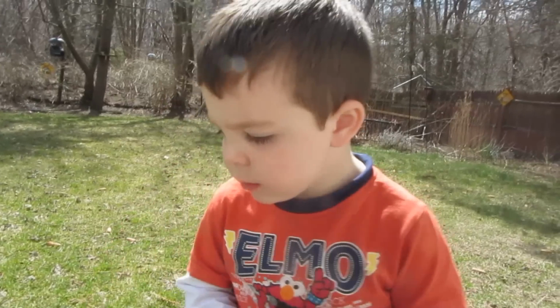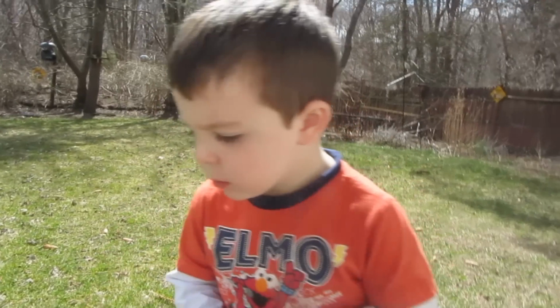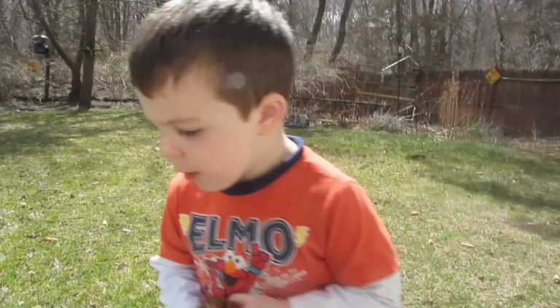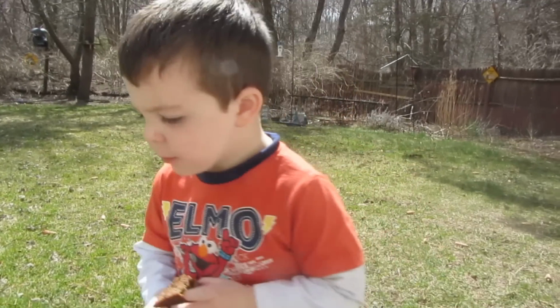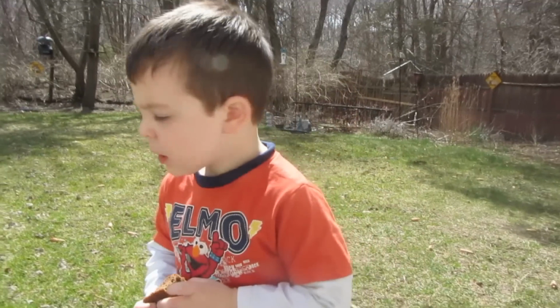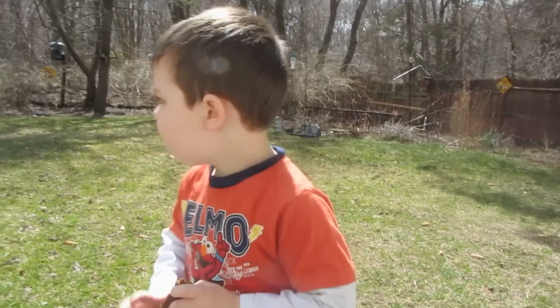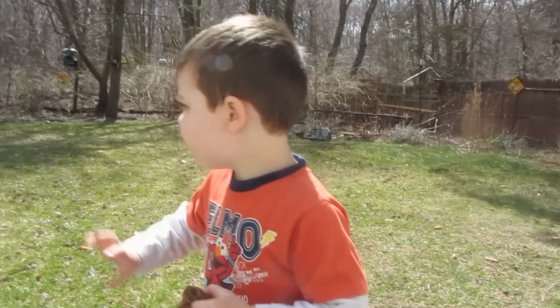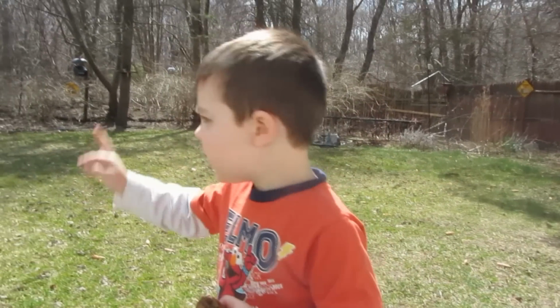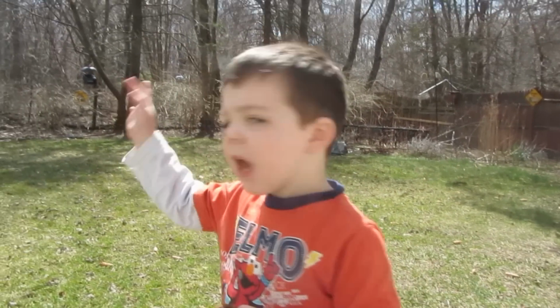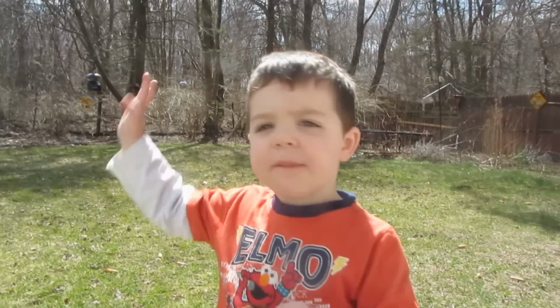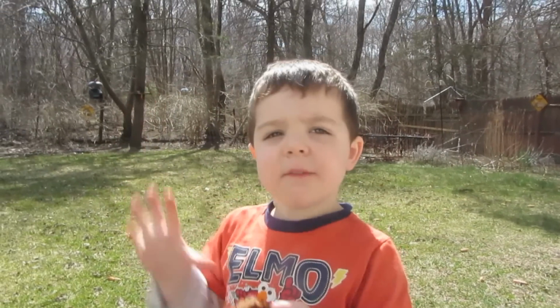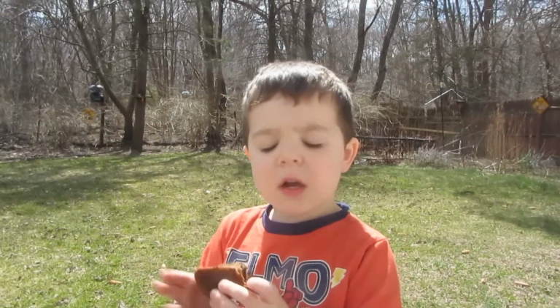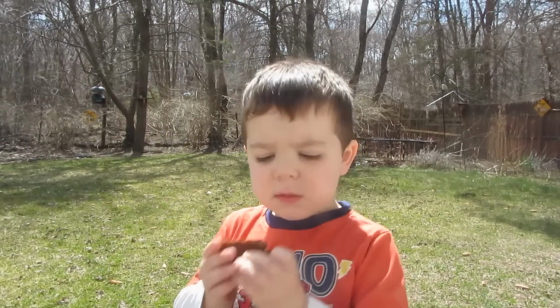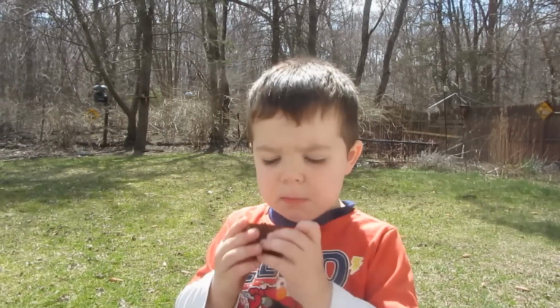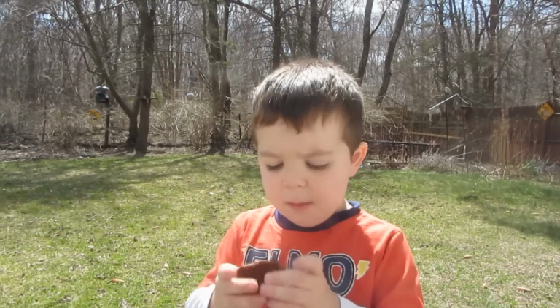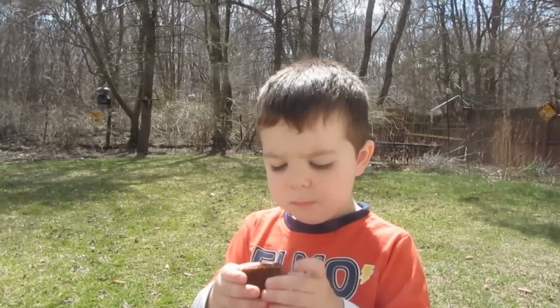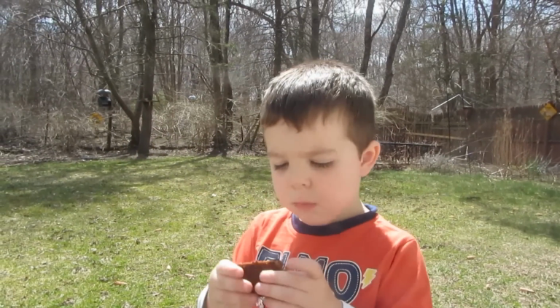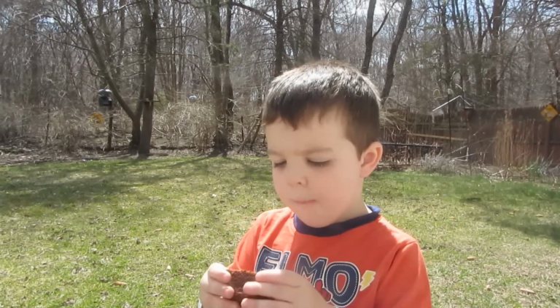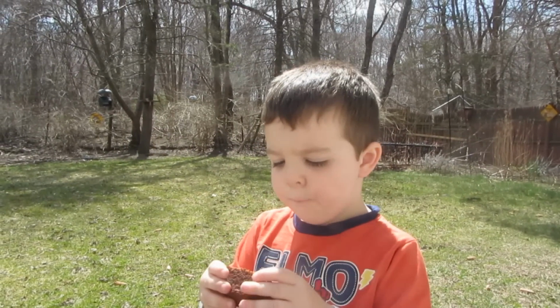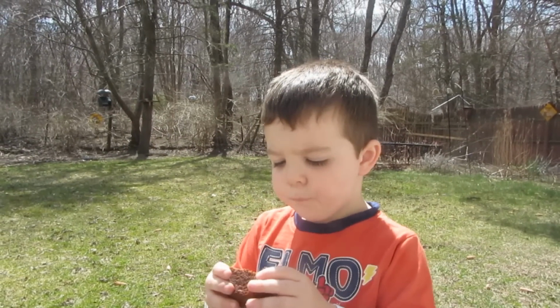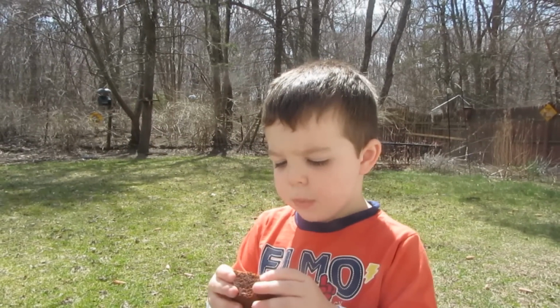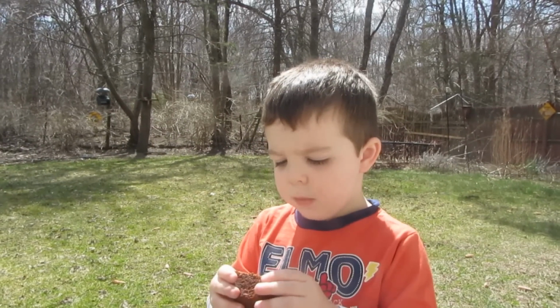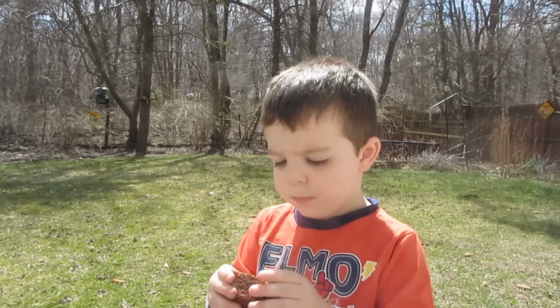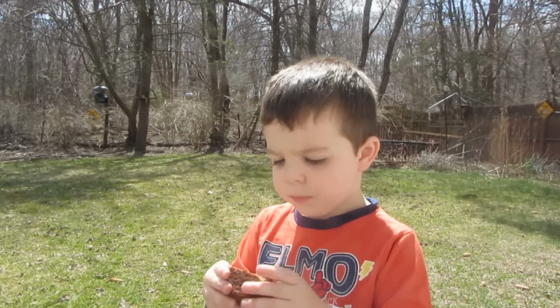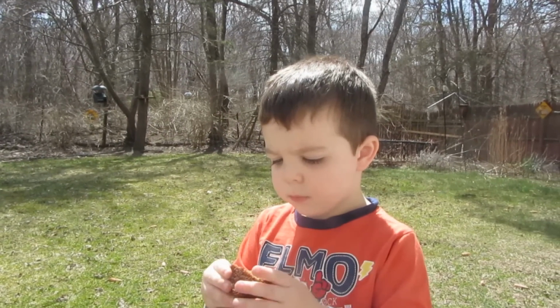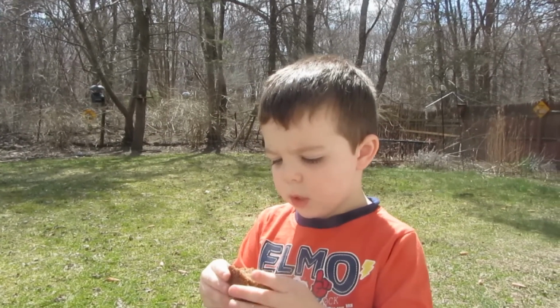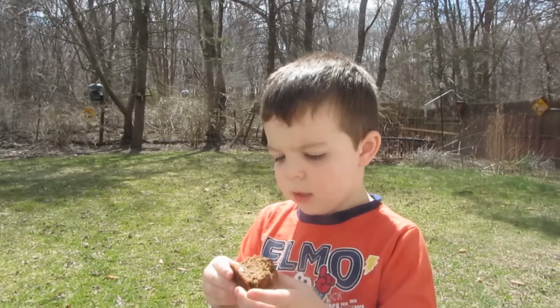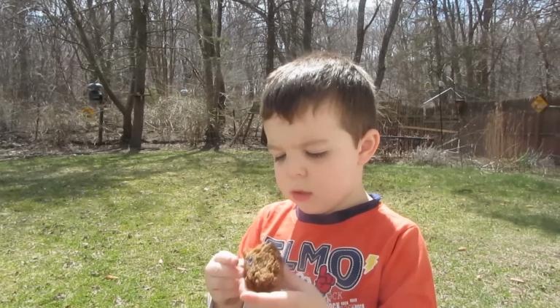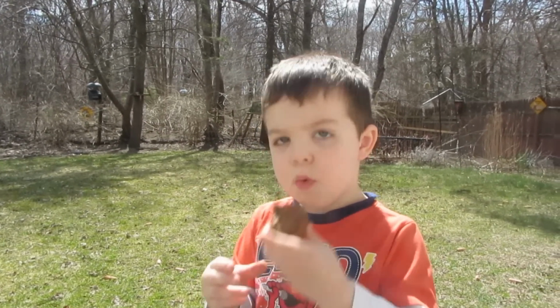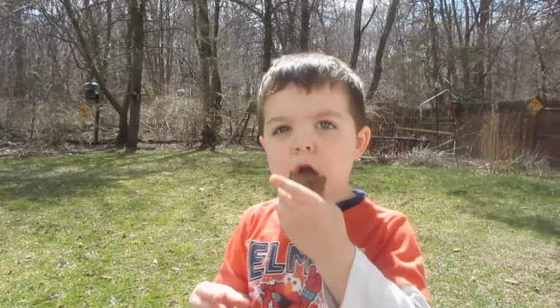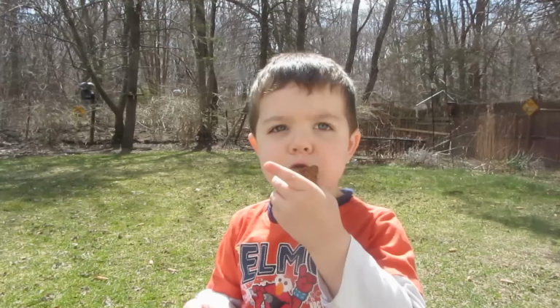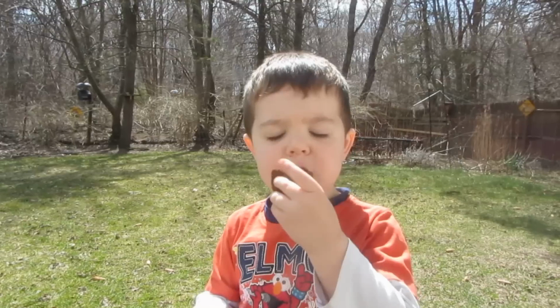Say bye everyone. Bye everyone. Have a good day. Thanks for watching.